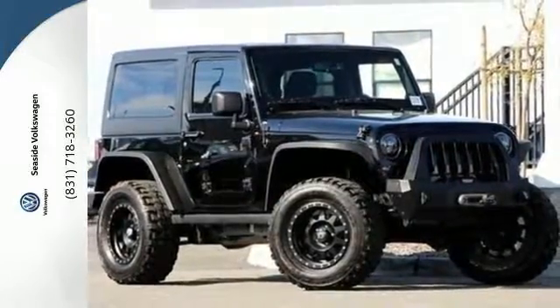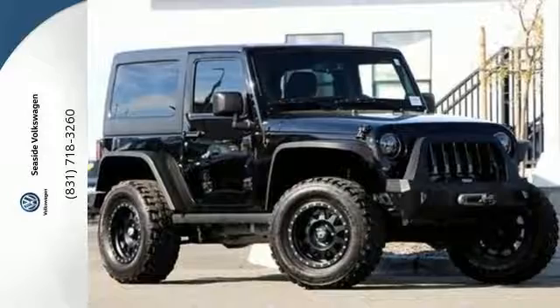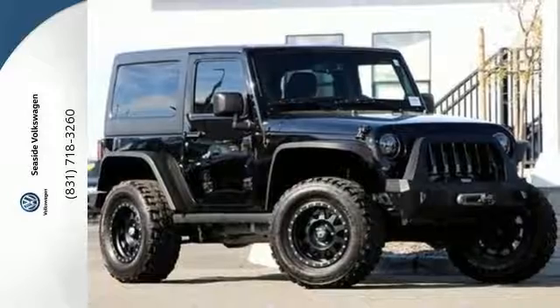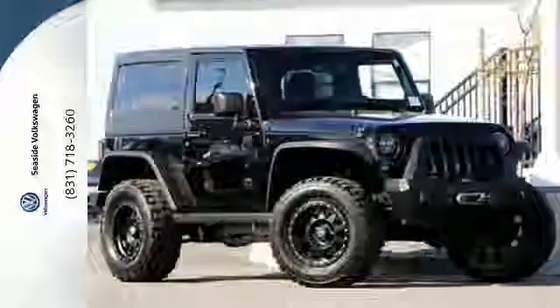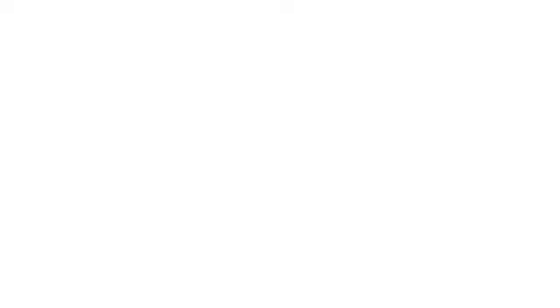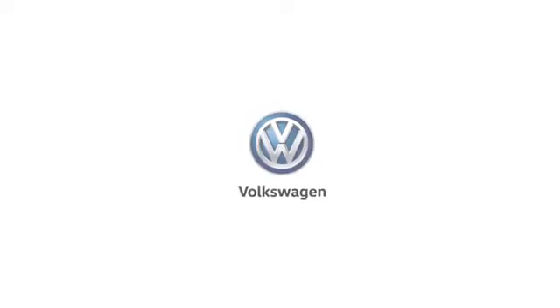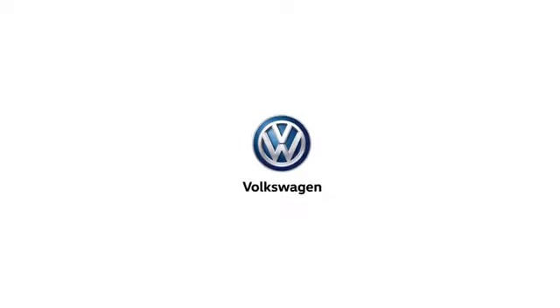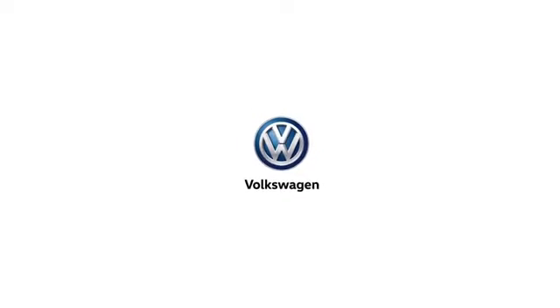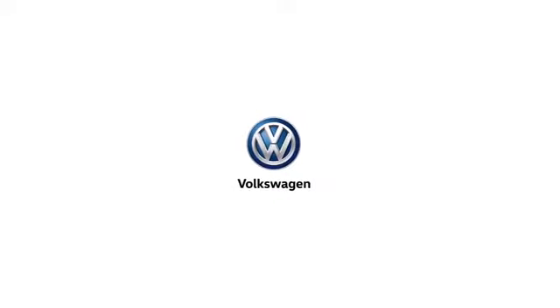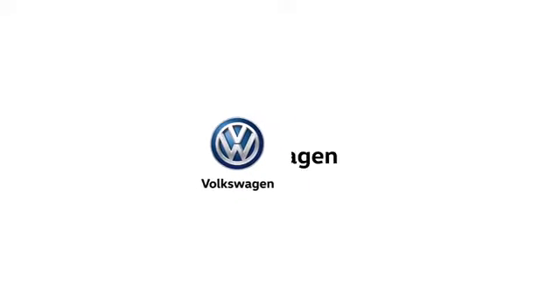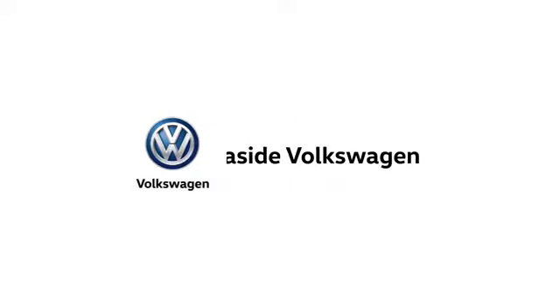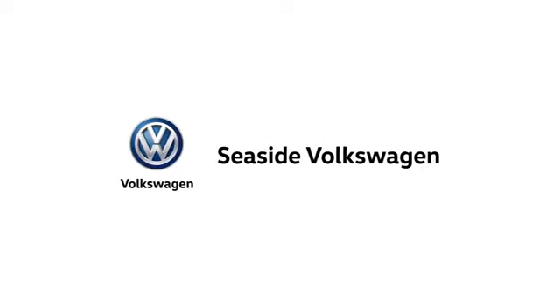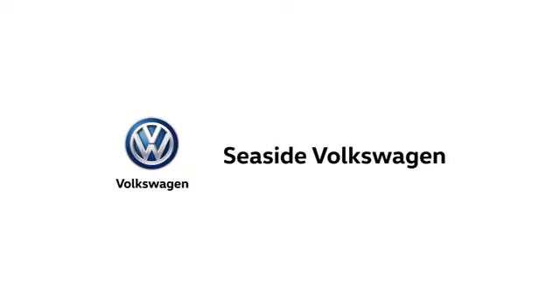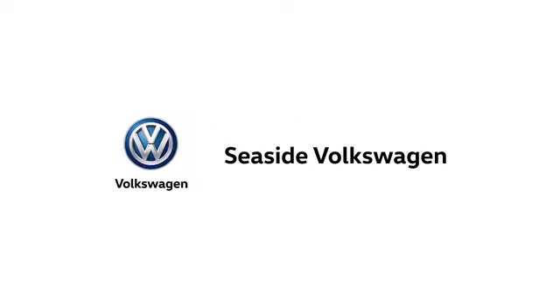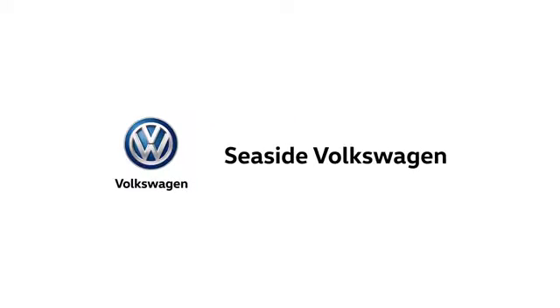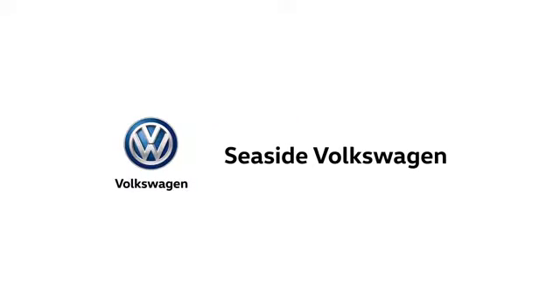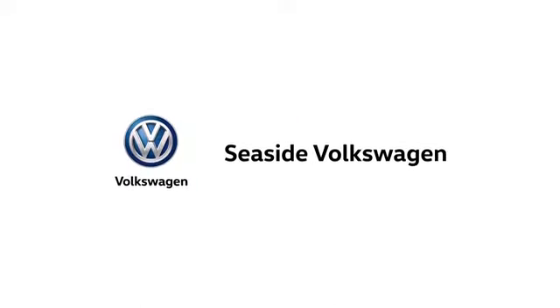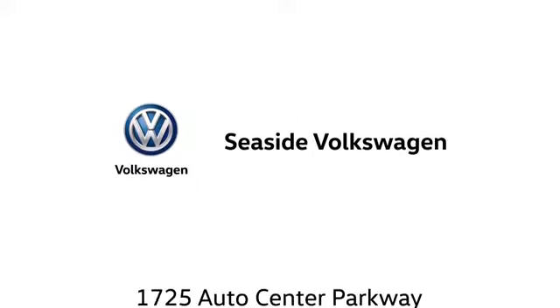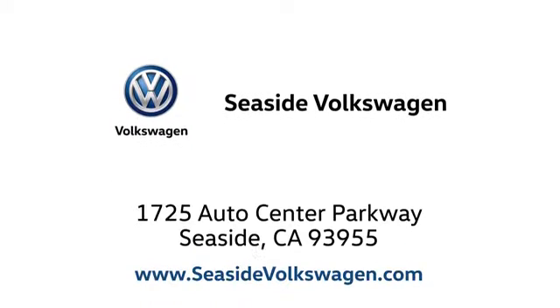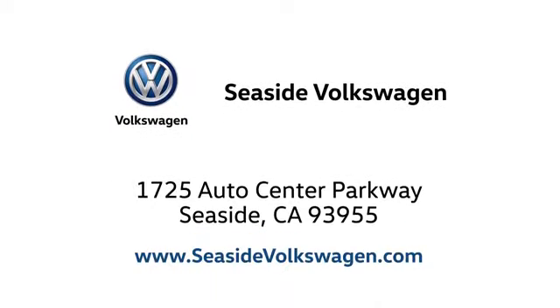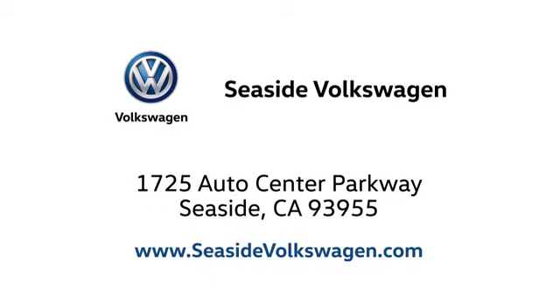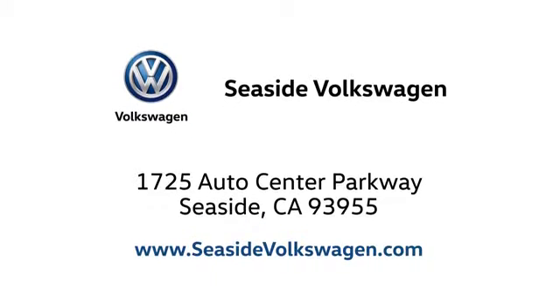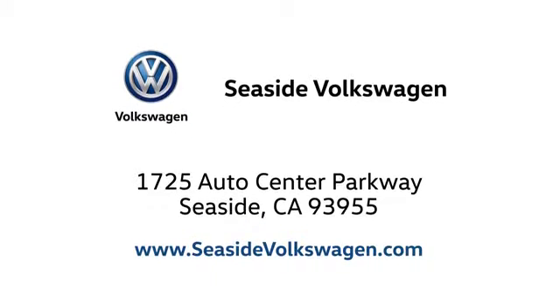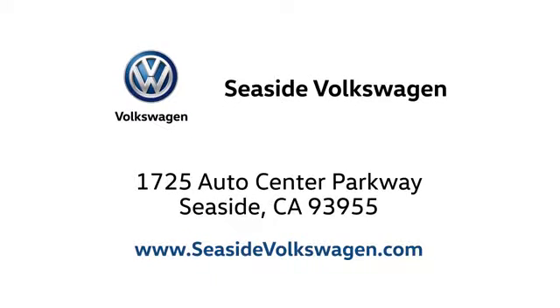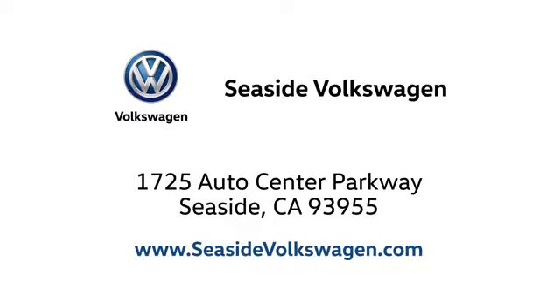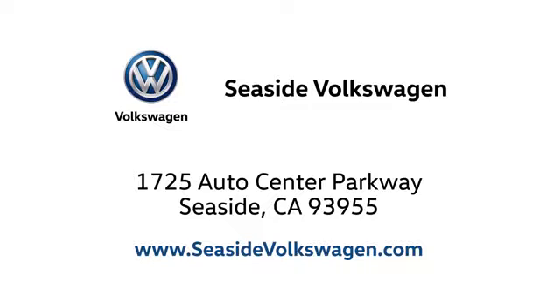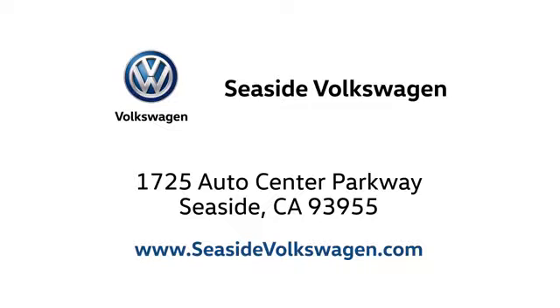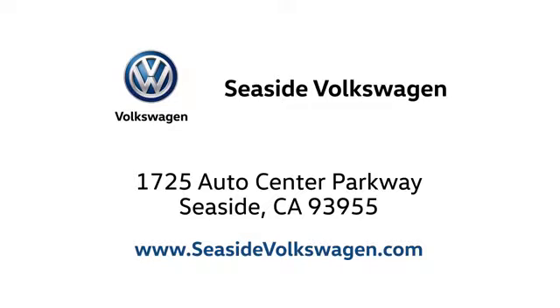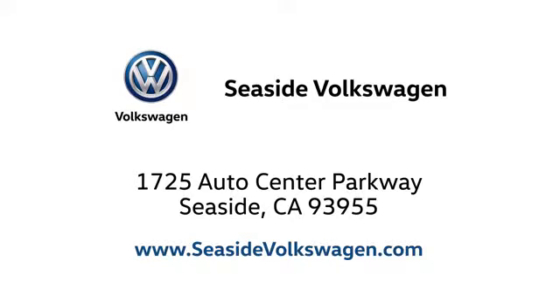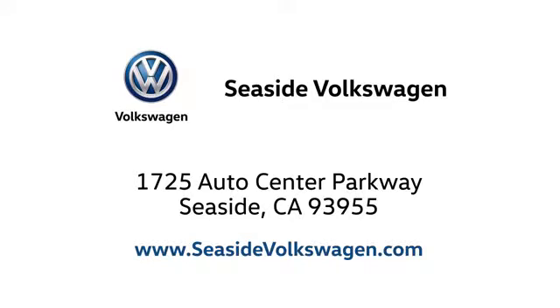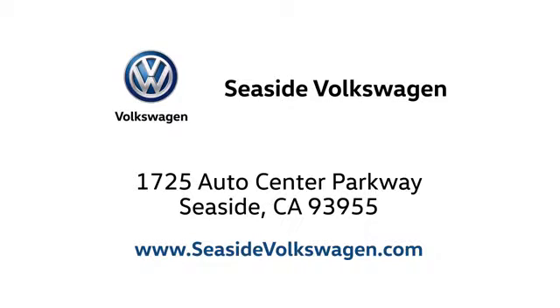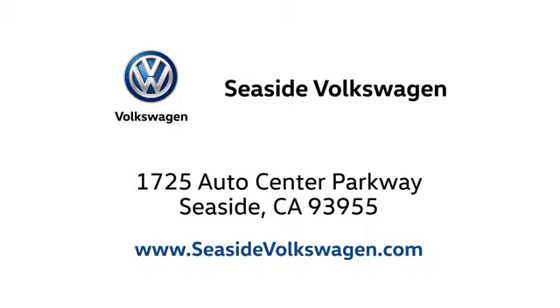Call, click, or stop in to see us today. We are located at 1725 Auto Center Parkway in beautiful Seaside.